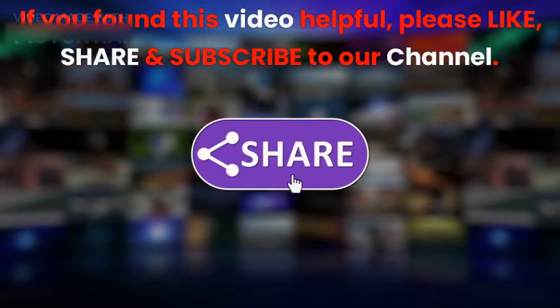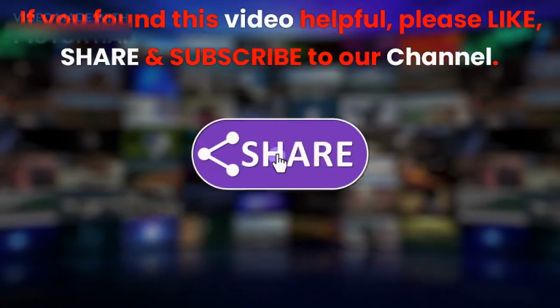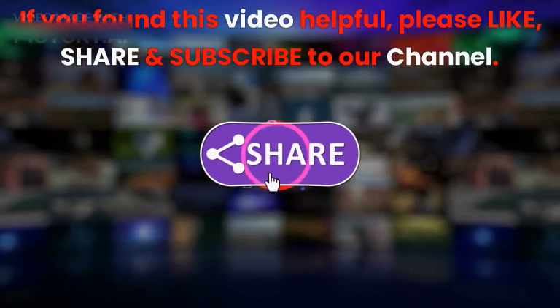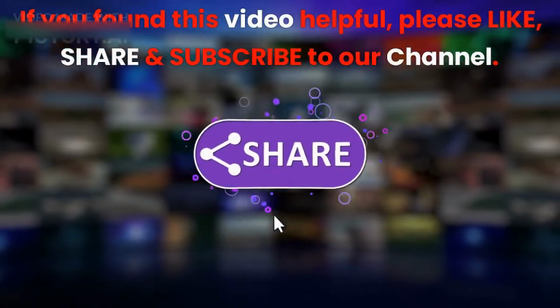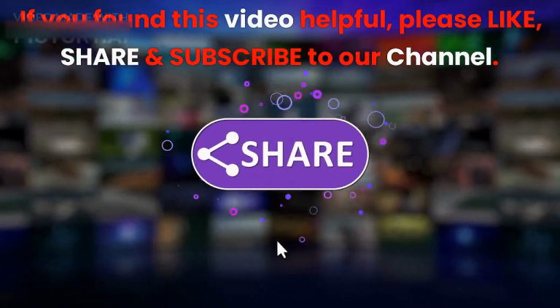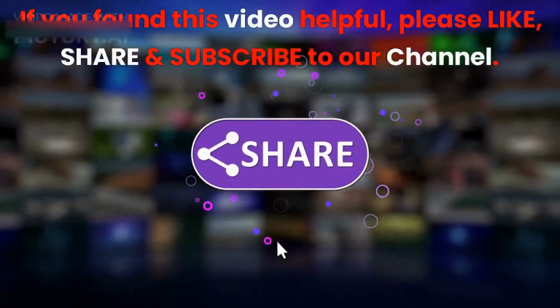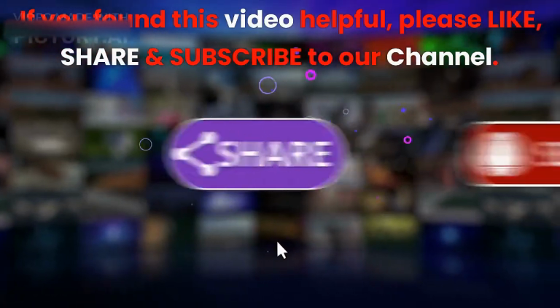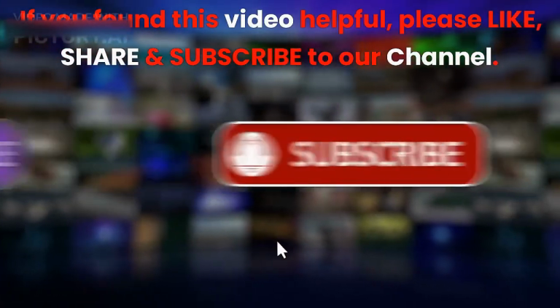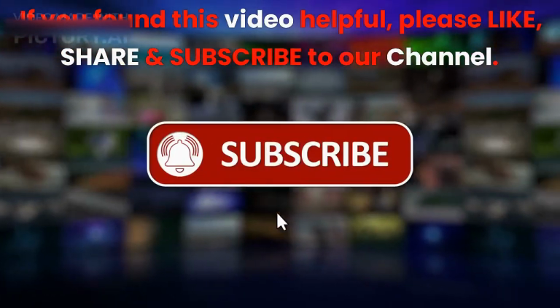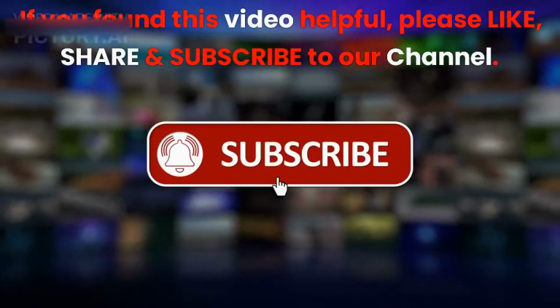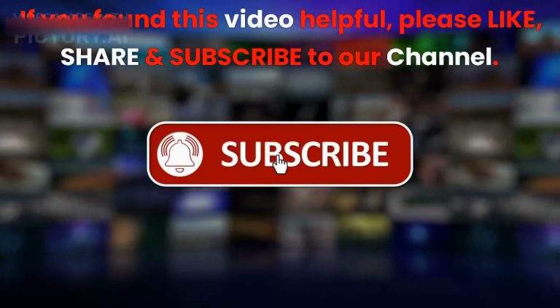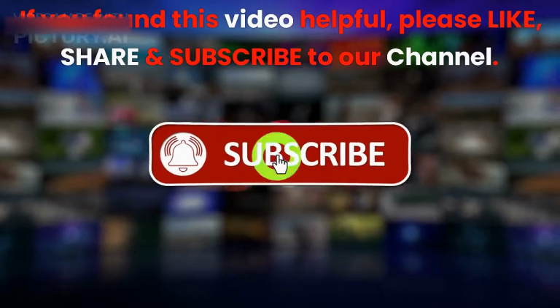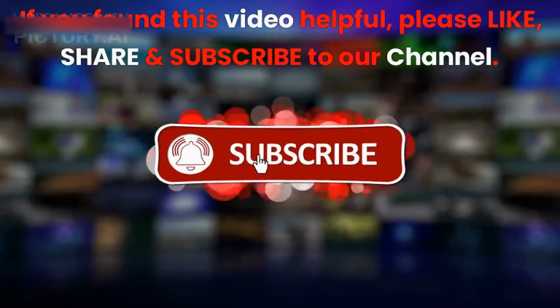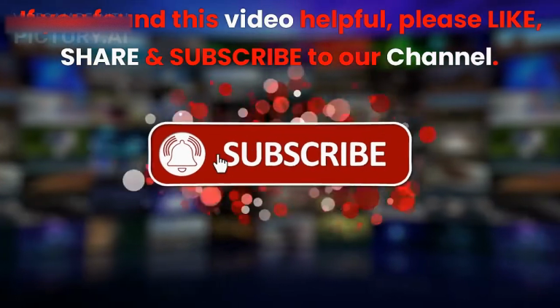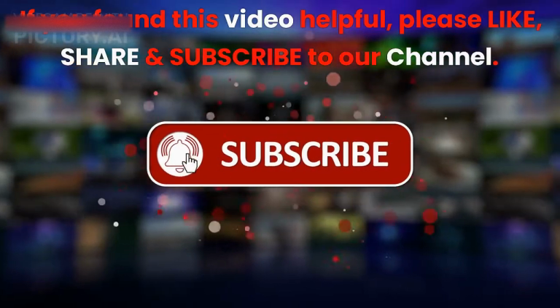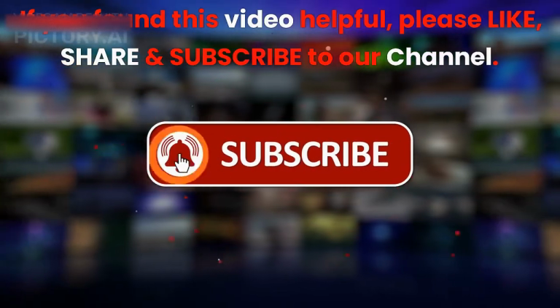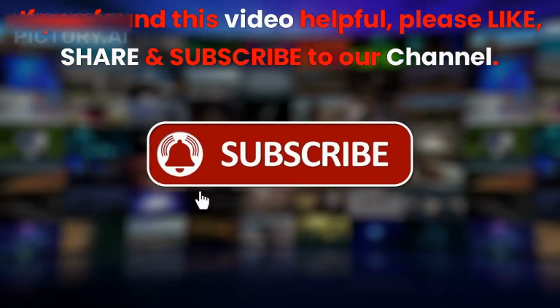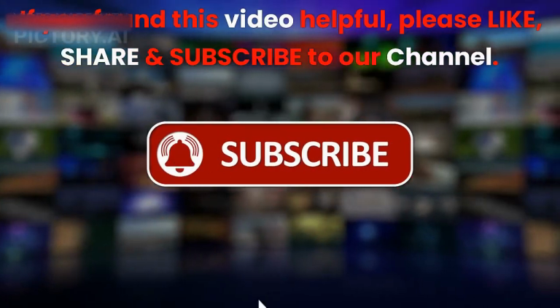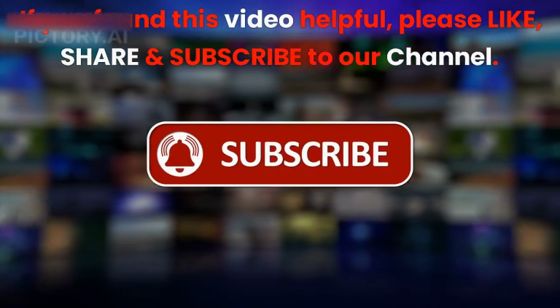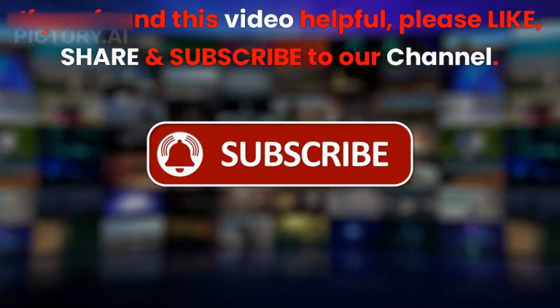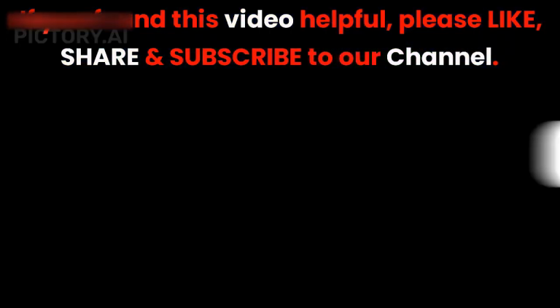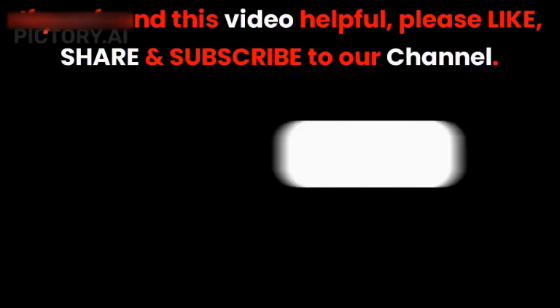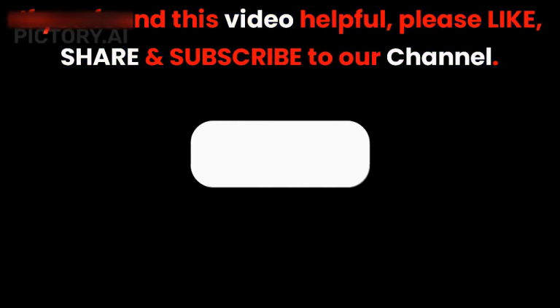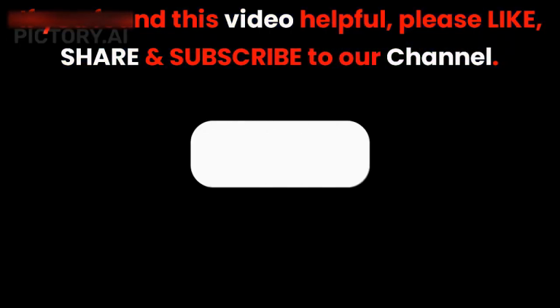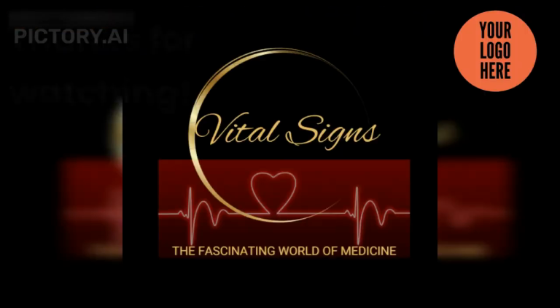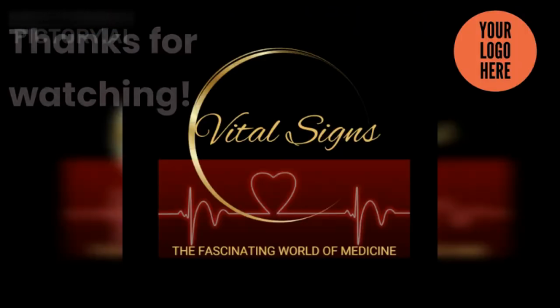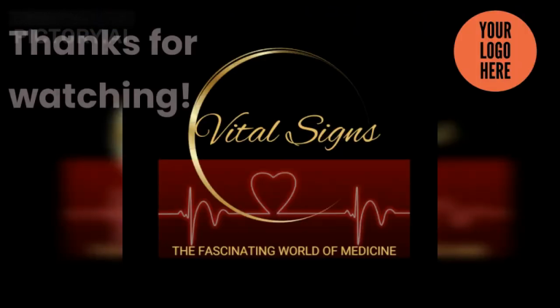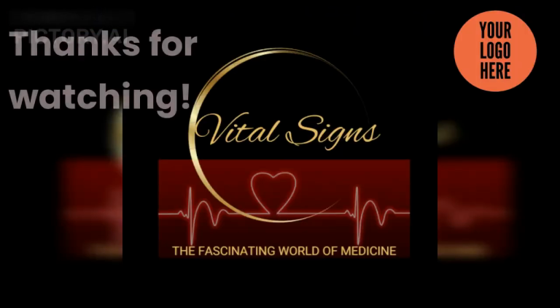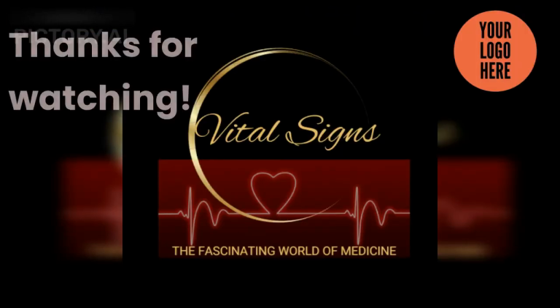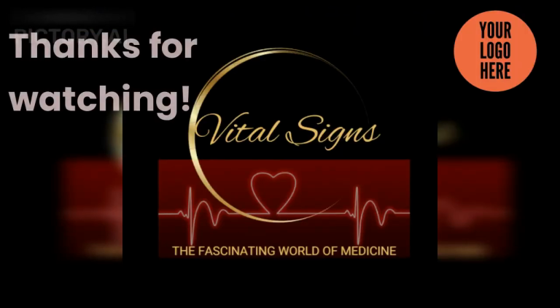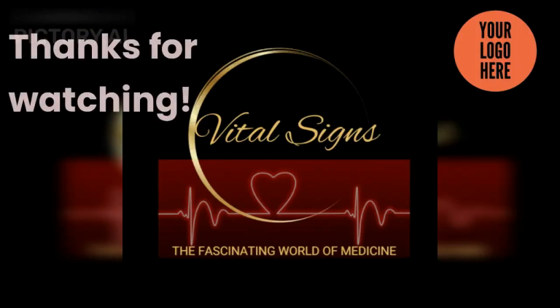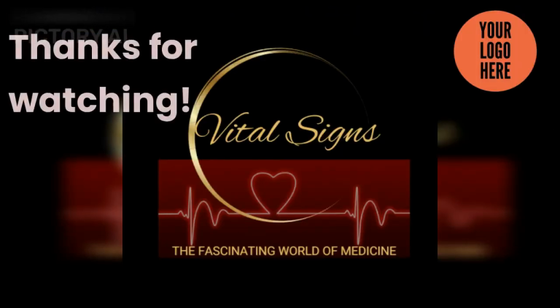If you found this video helpful, please like, share, and subscribe to our channel. Thanks for watching.